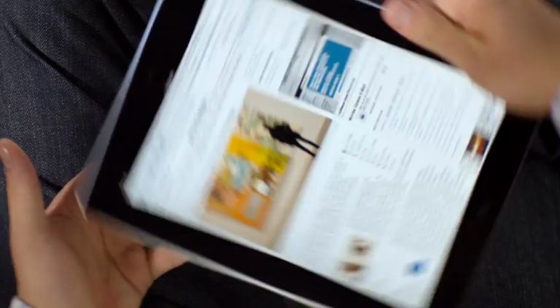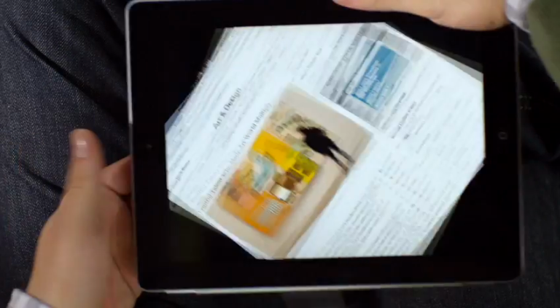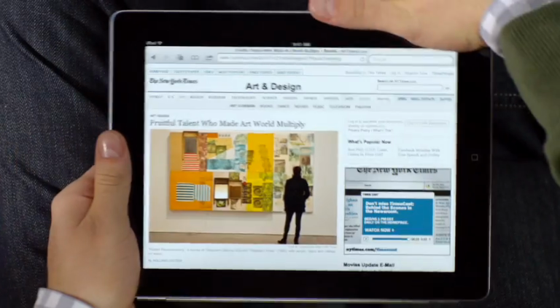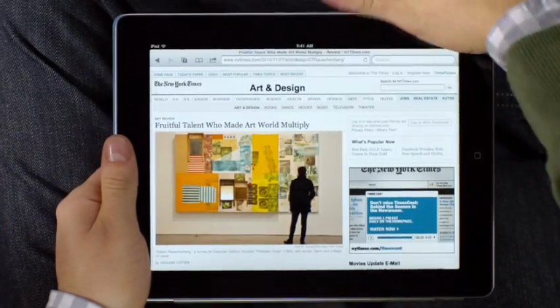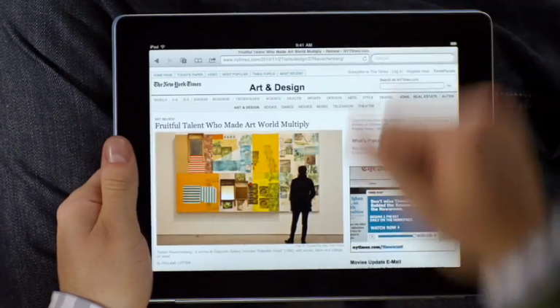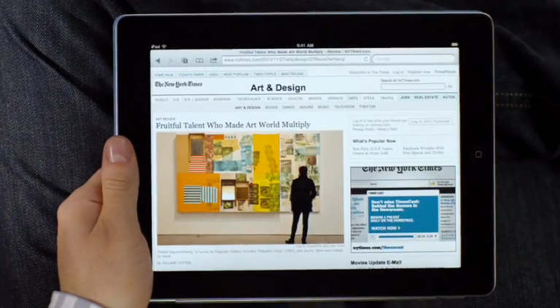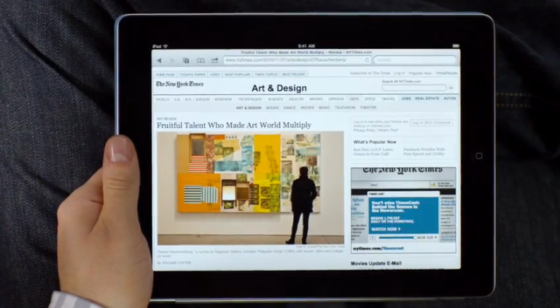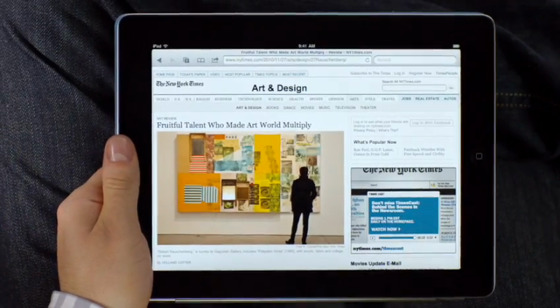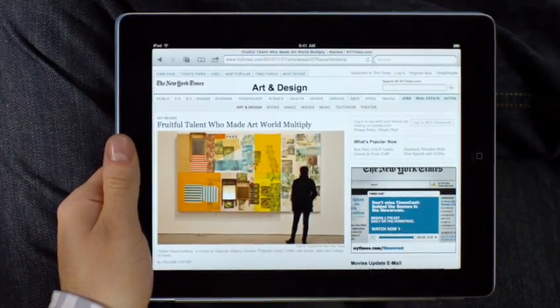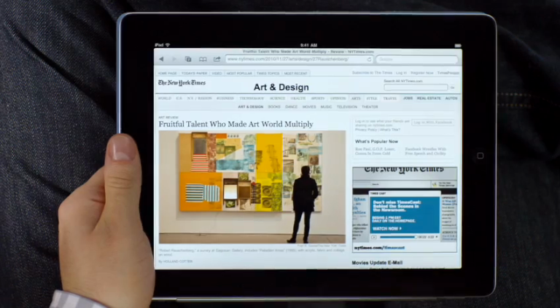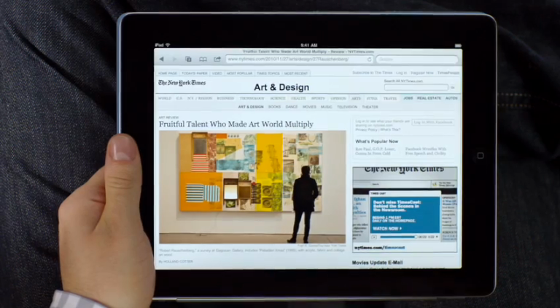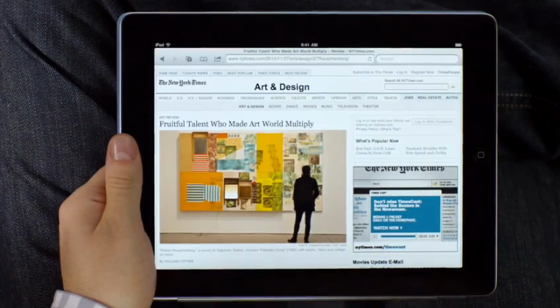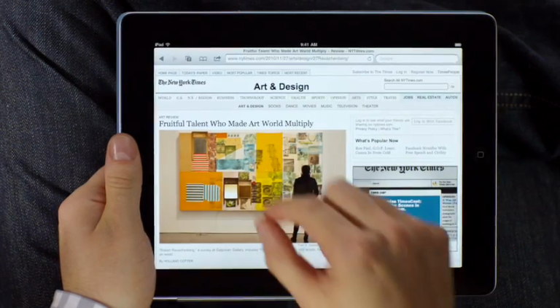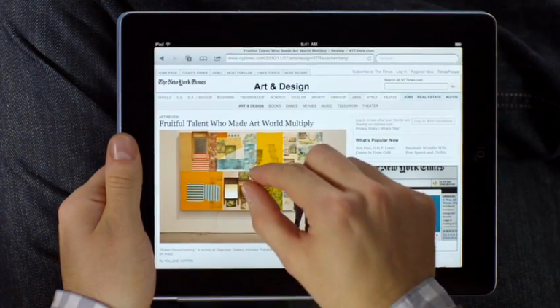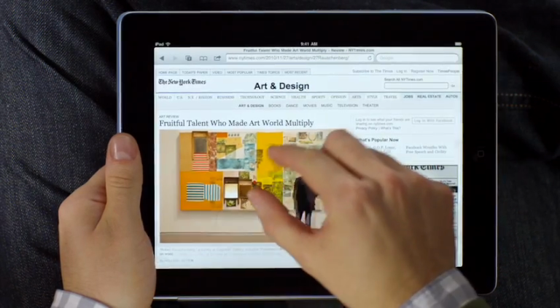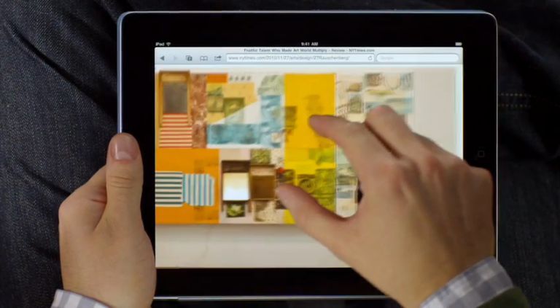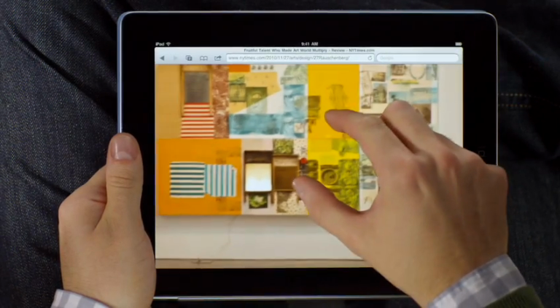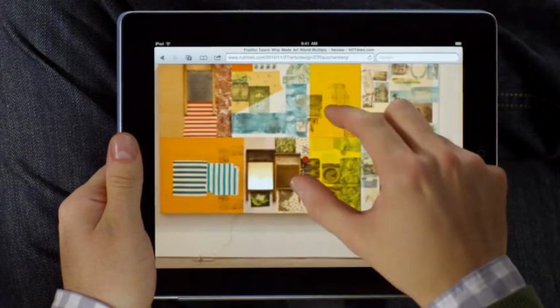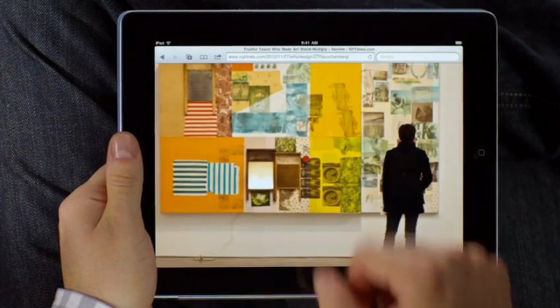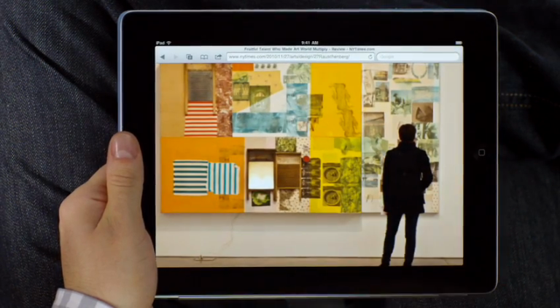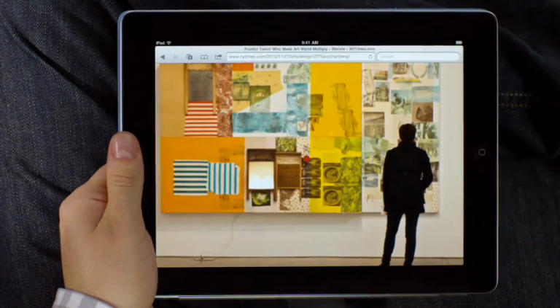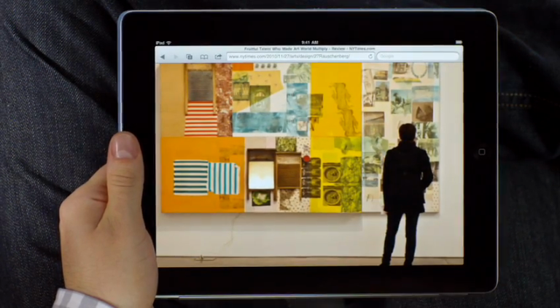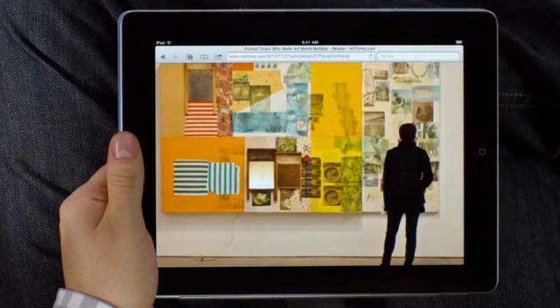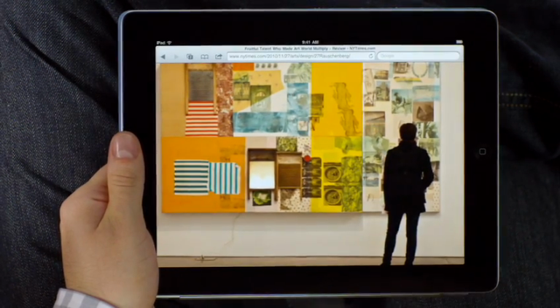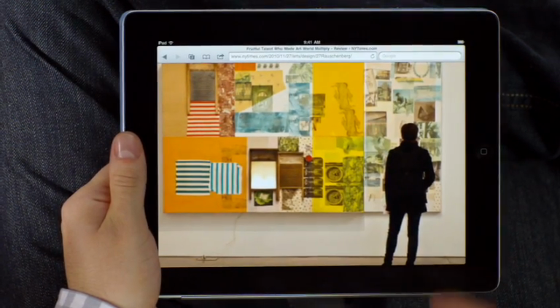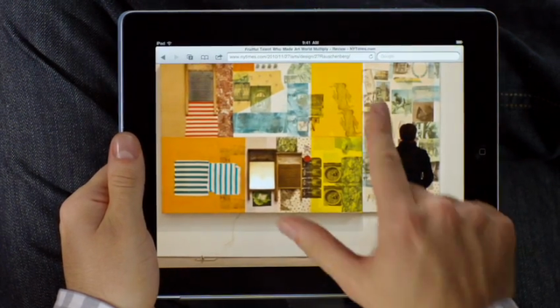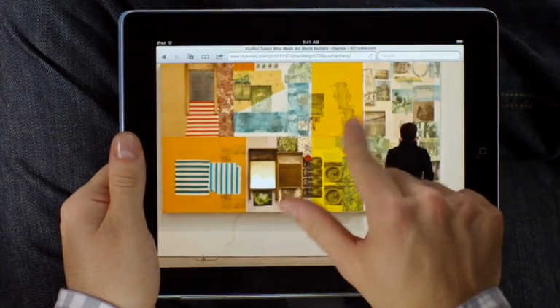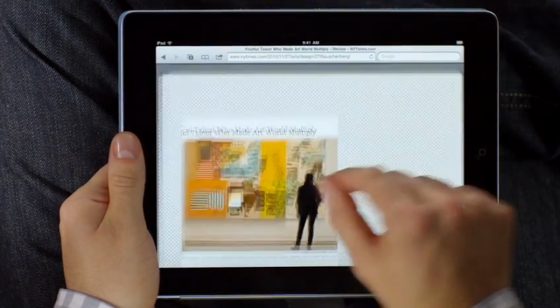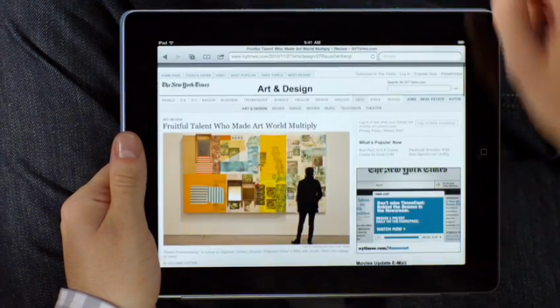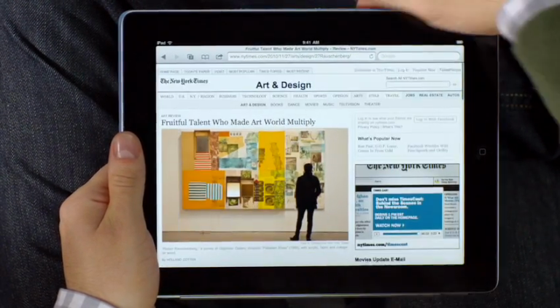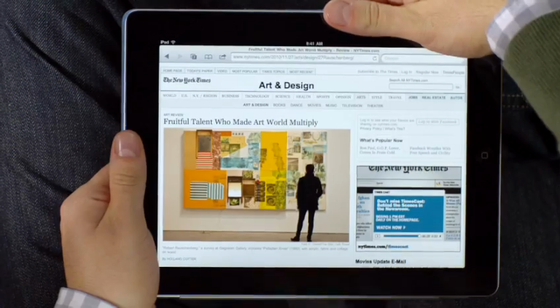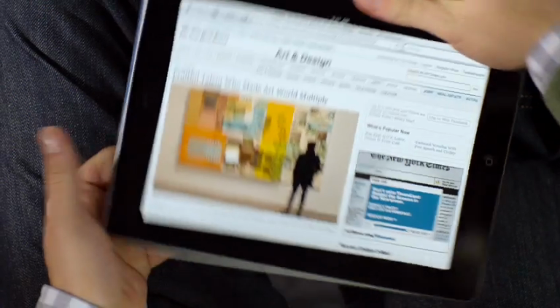Rotate to view pages in landscape and pinch to make things bigger — you'll see even more detail. It doesn't get any simpler.